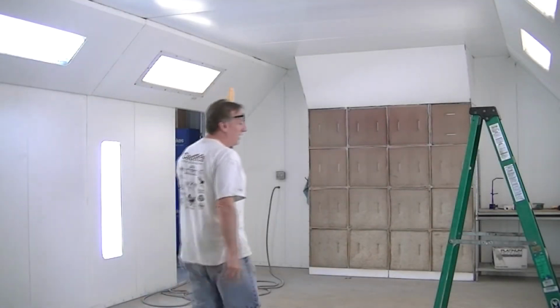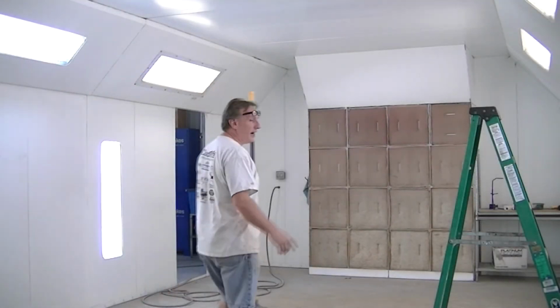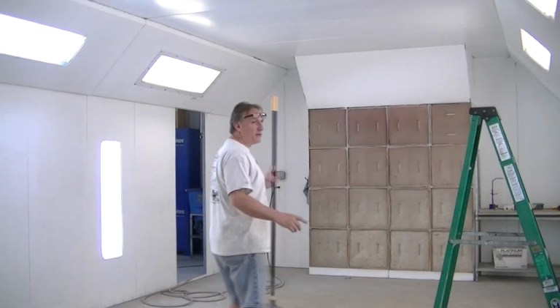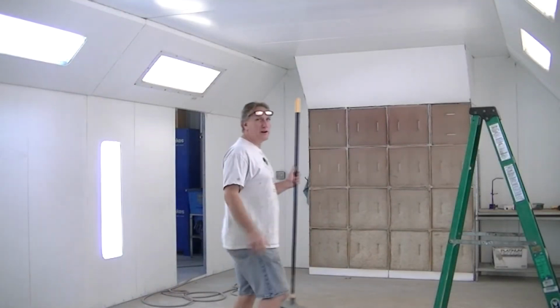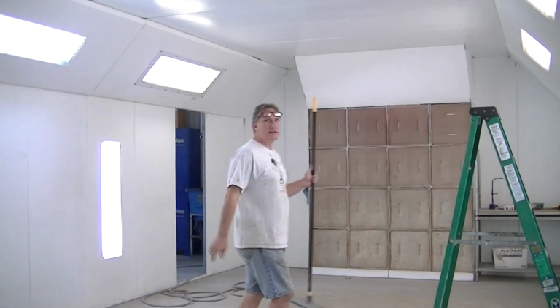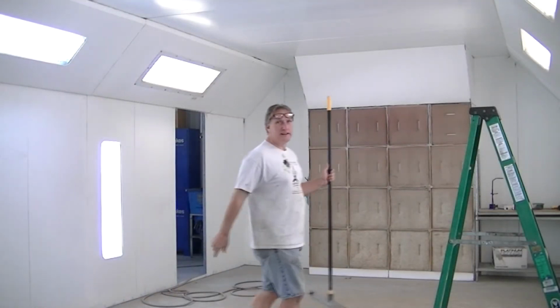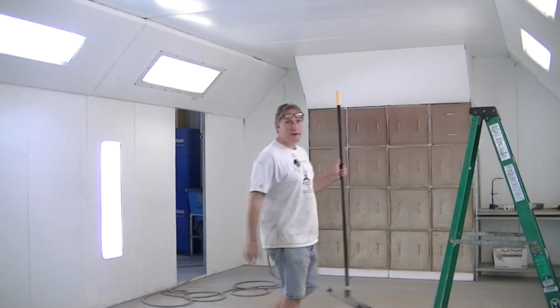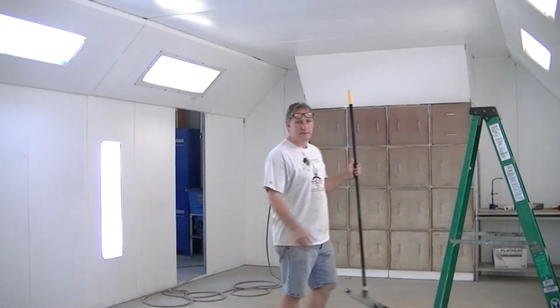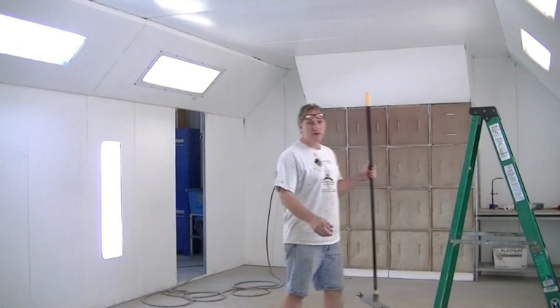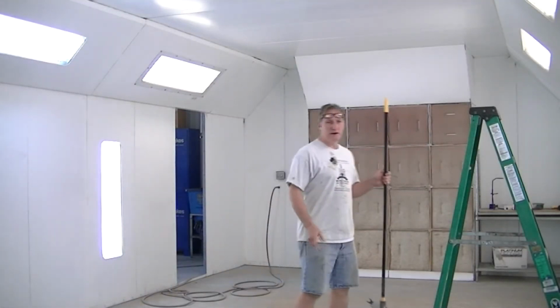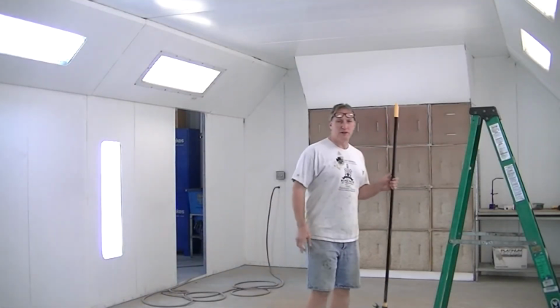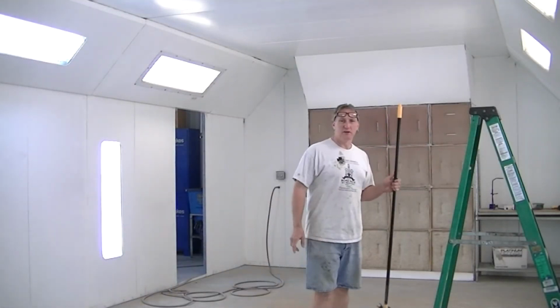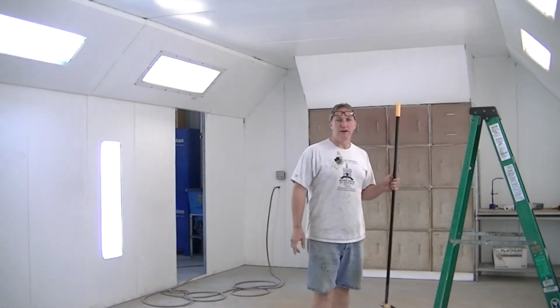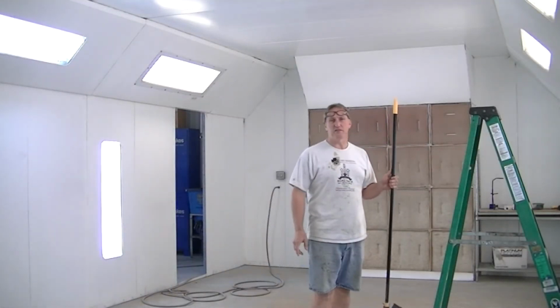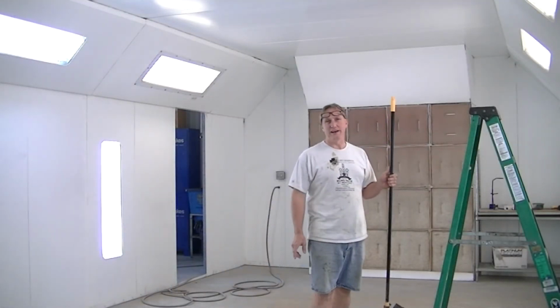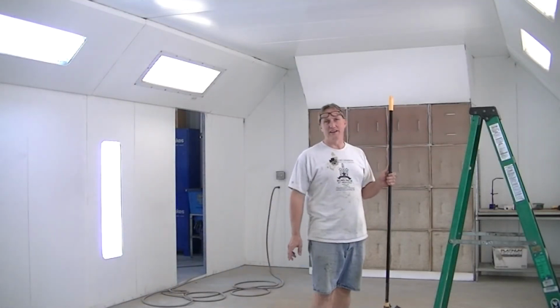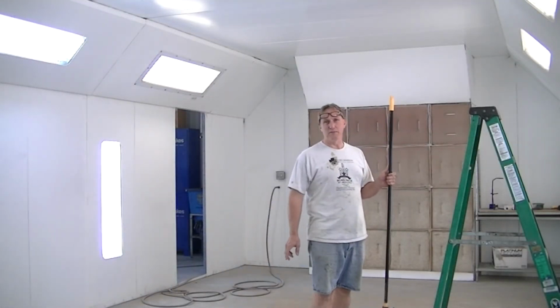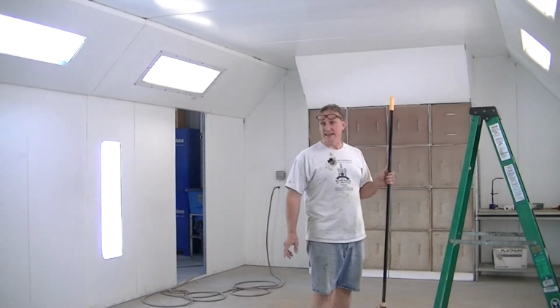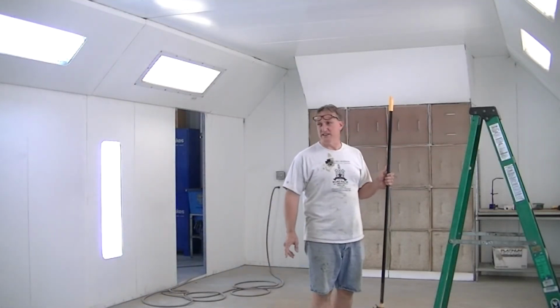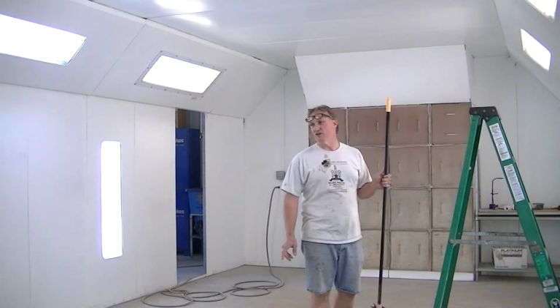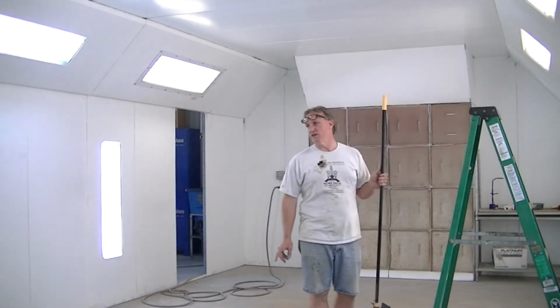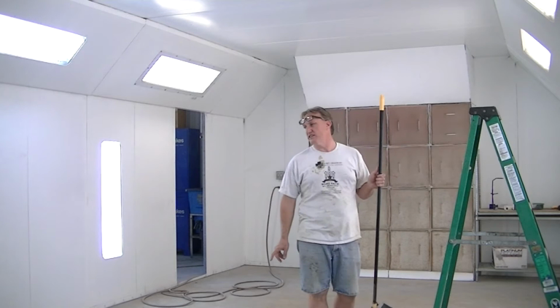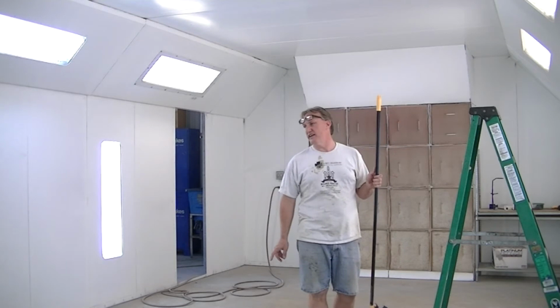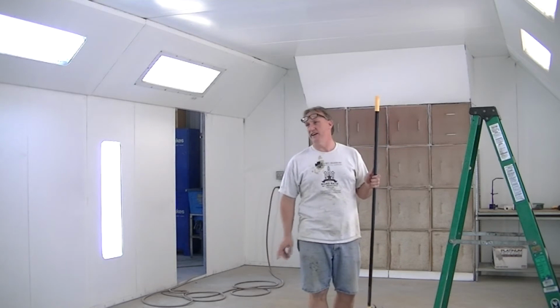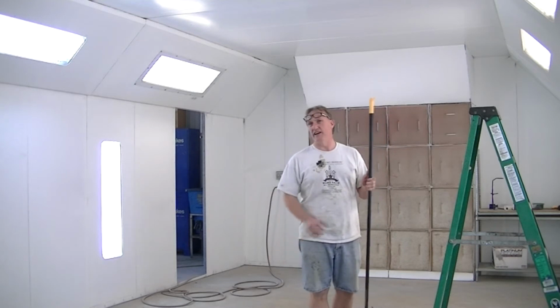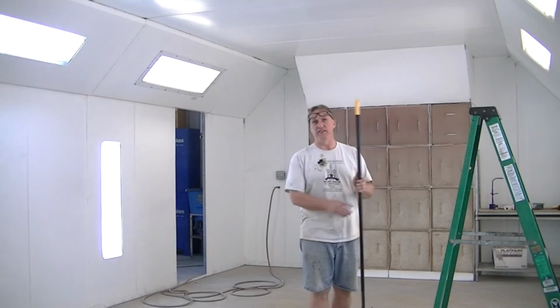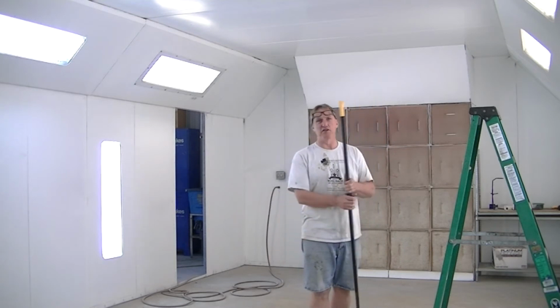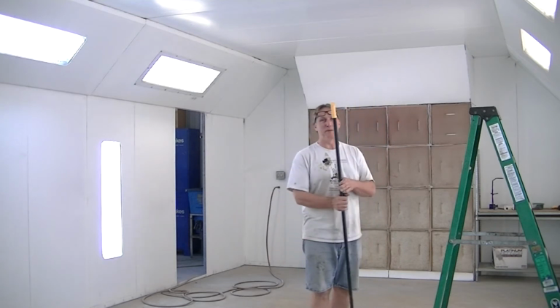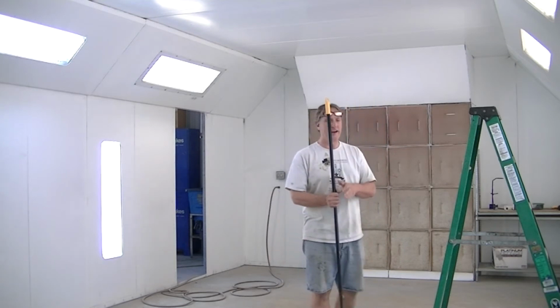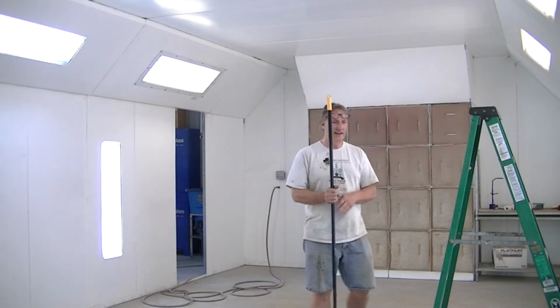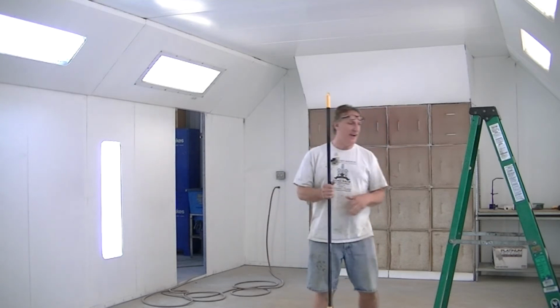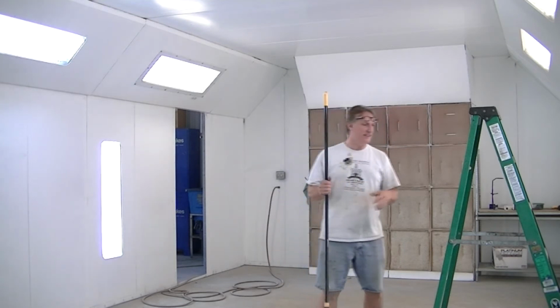Alright, we're gonna clean the paint booth up a little bit so we can get the blazer doors in here and get those painted next.